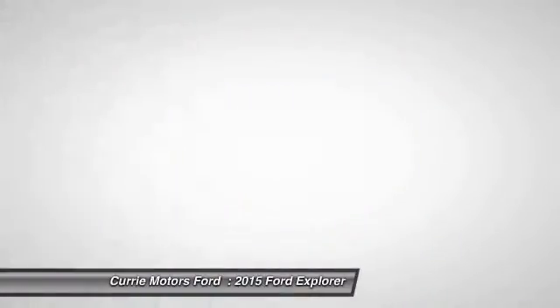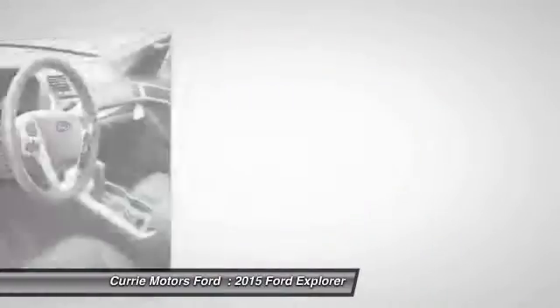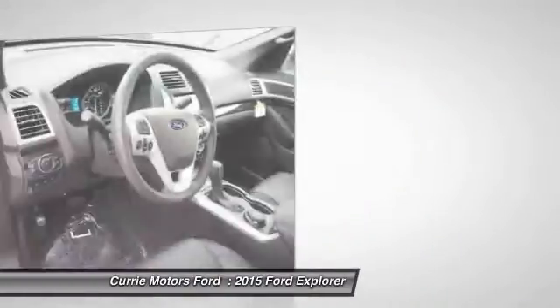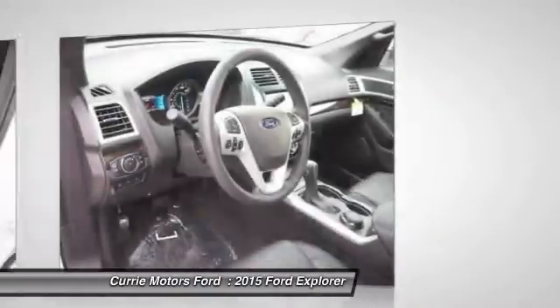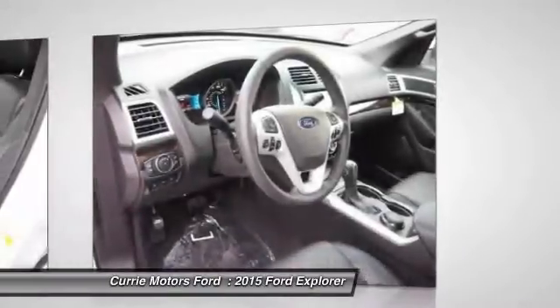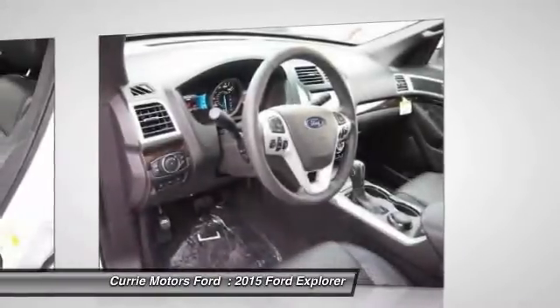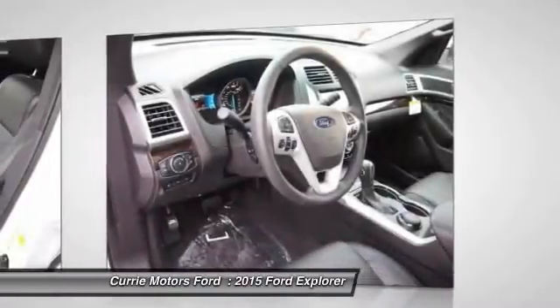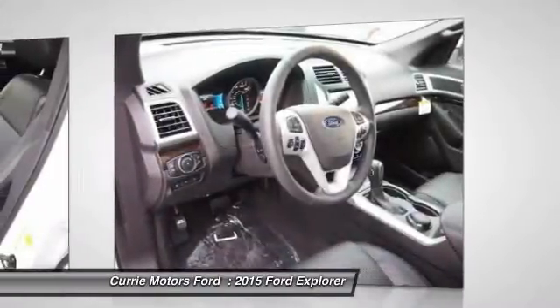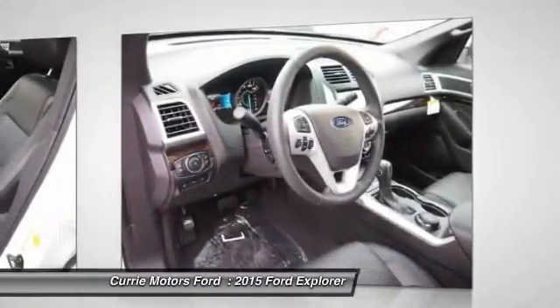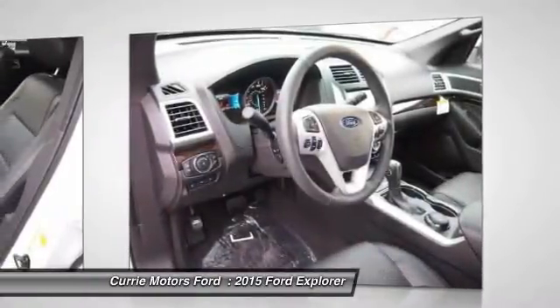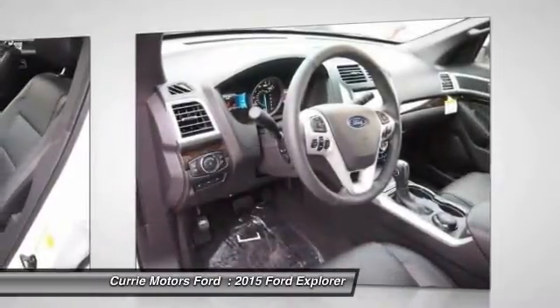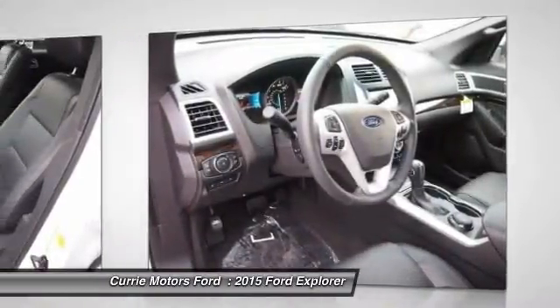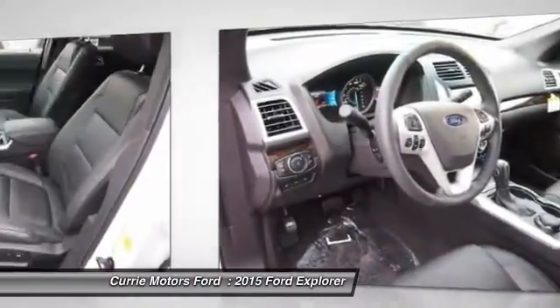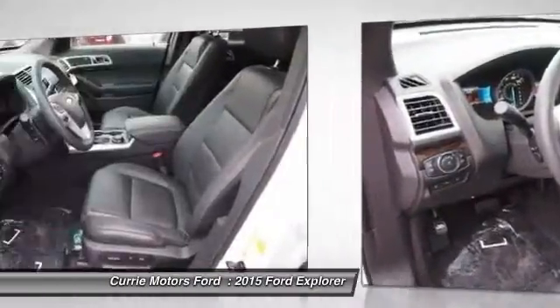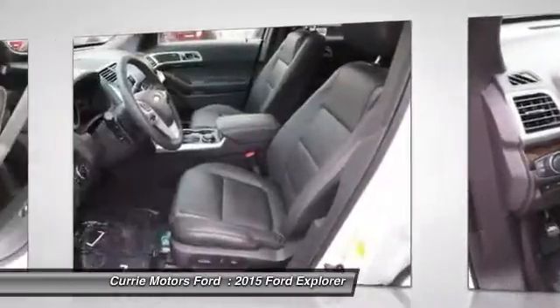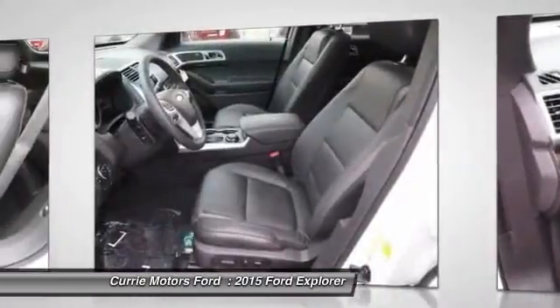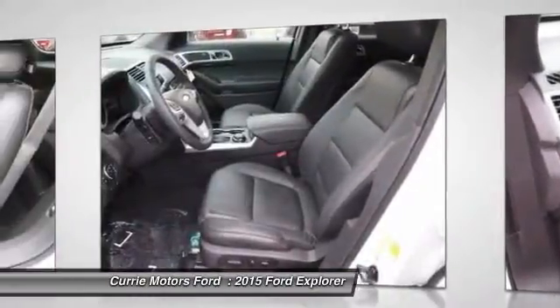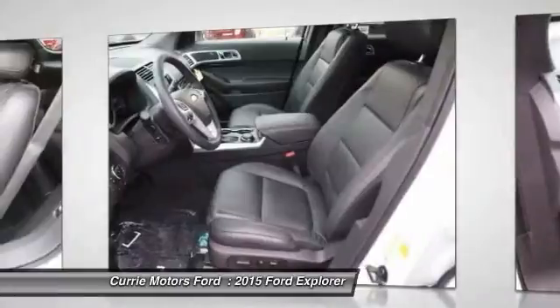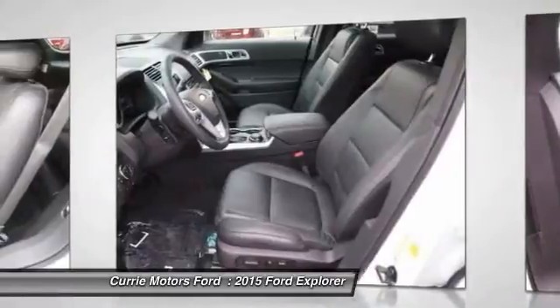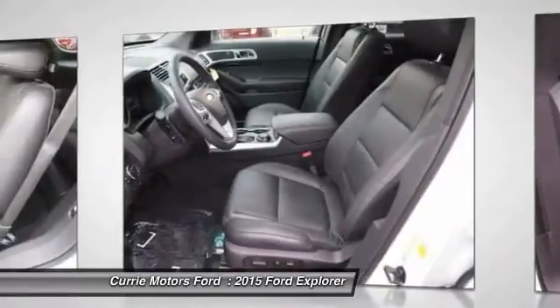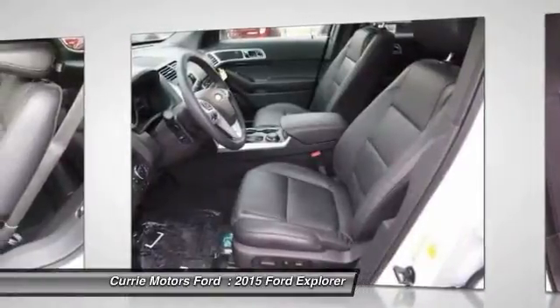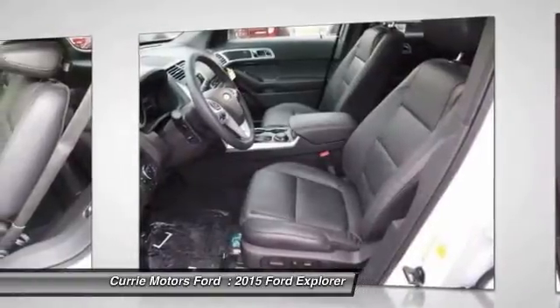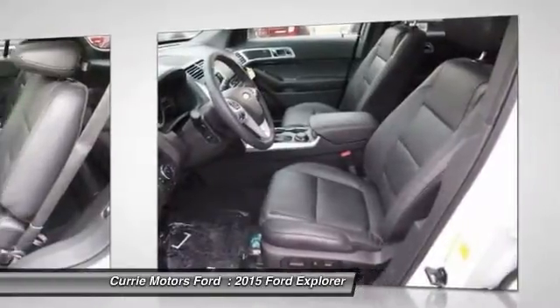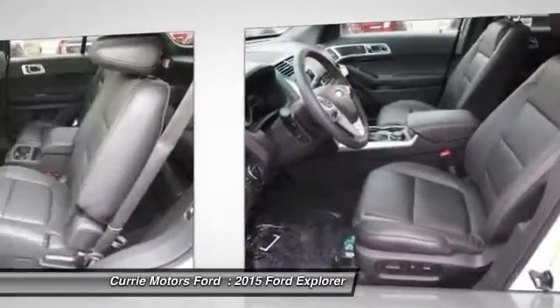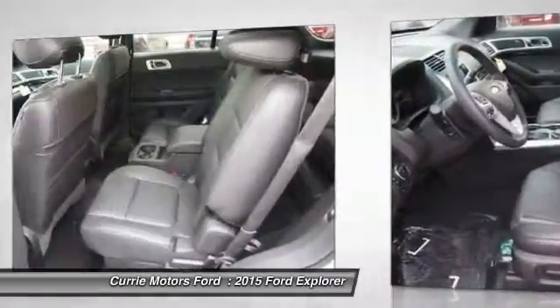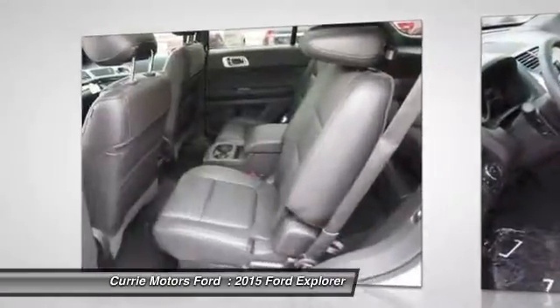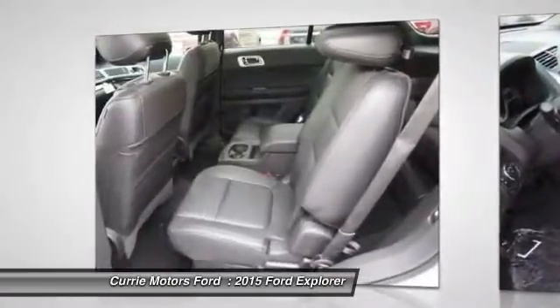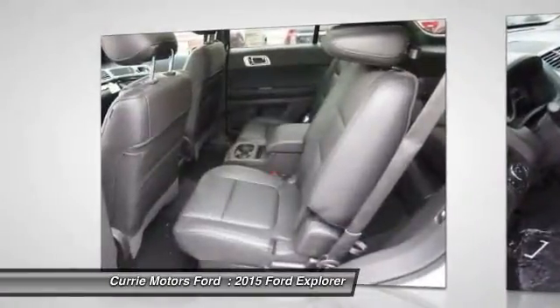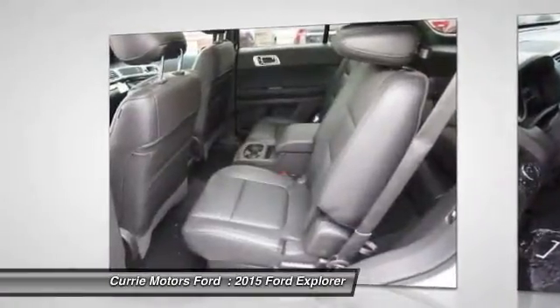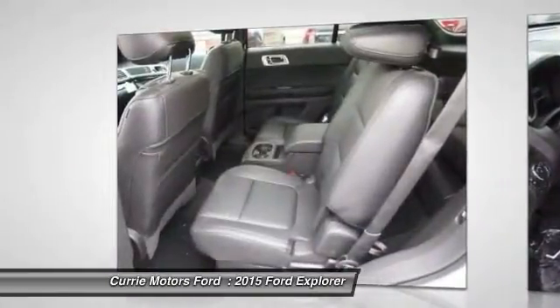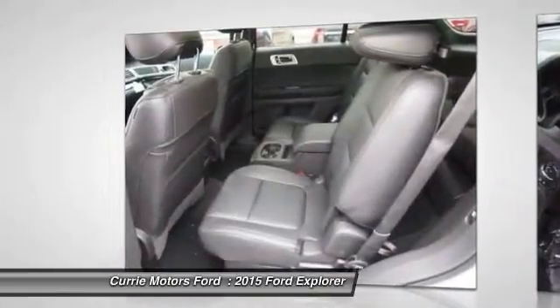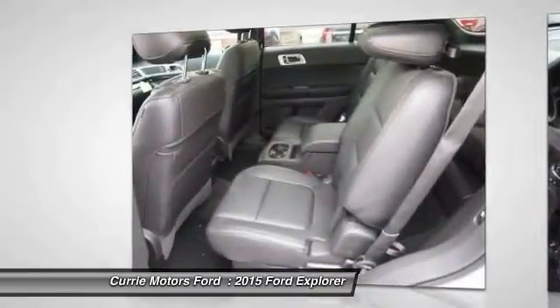Air conditioning. Driver airbag. Power steering. Adjustable steering wheel. Come see the car for yourself.